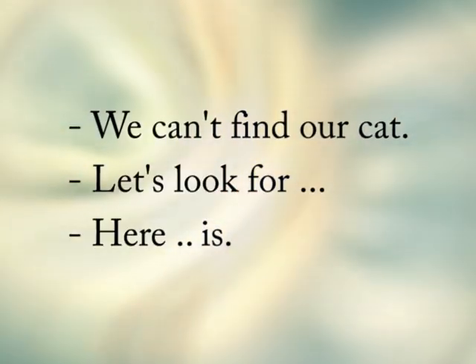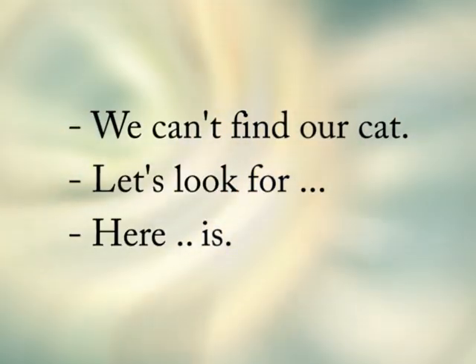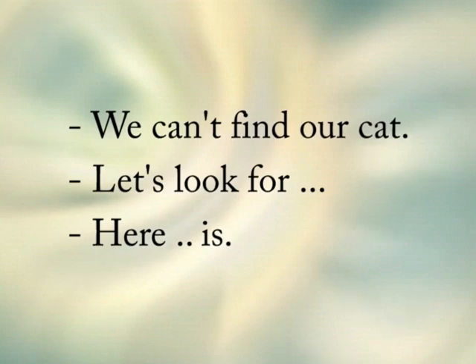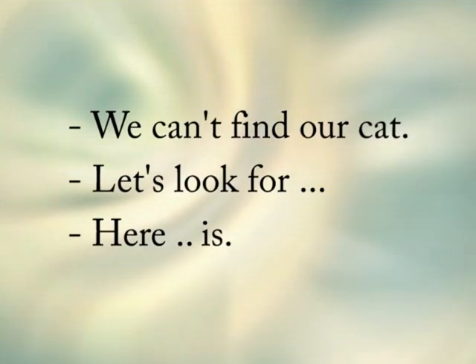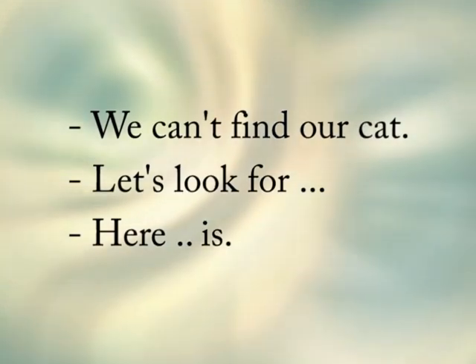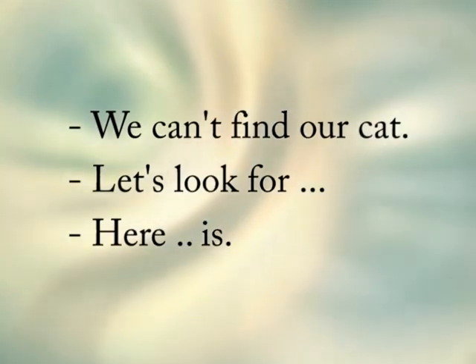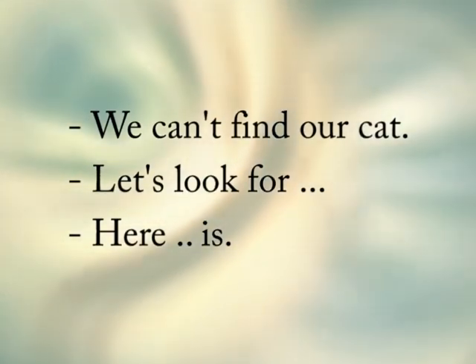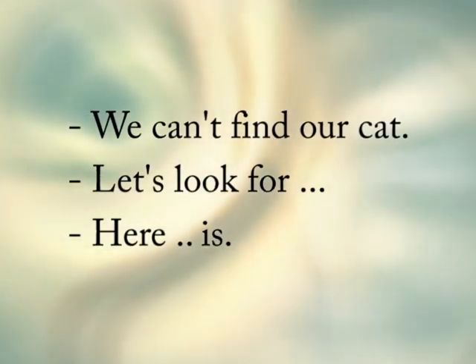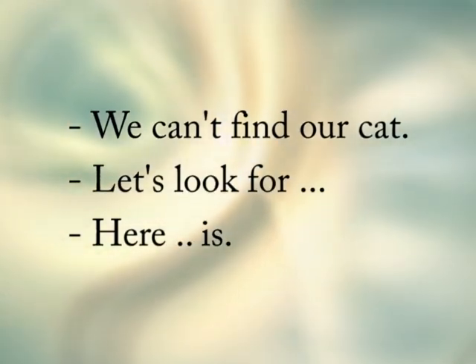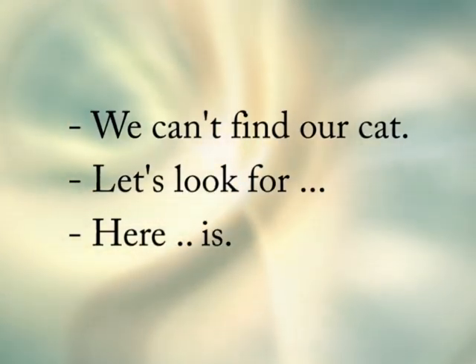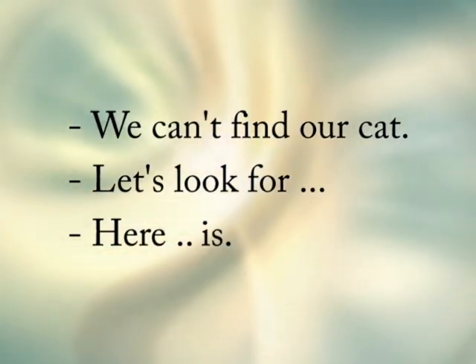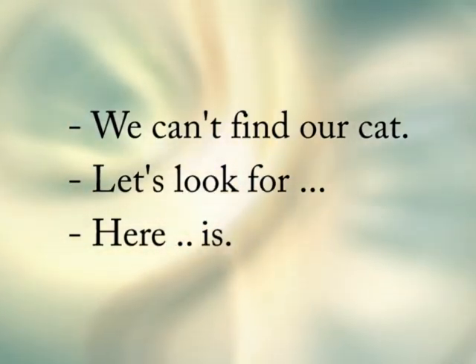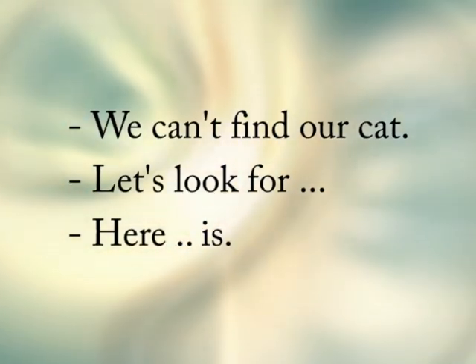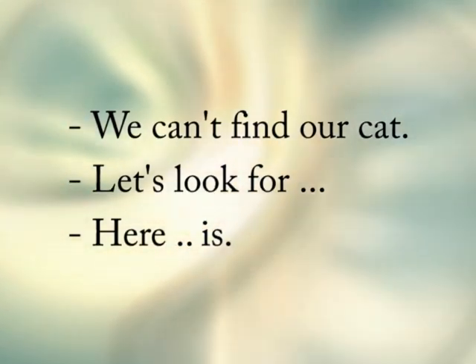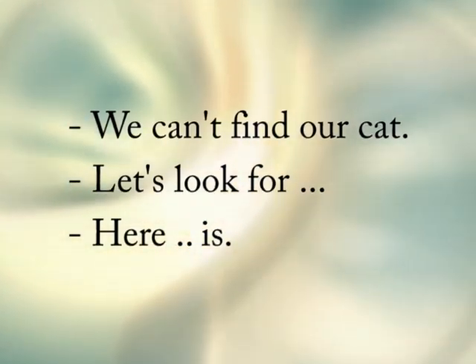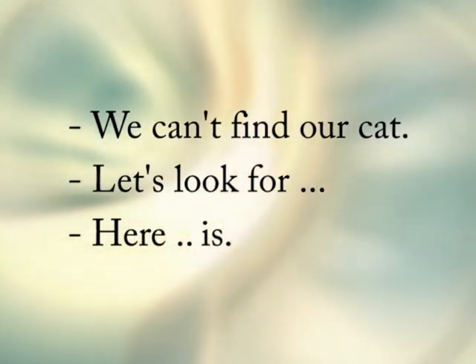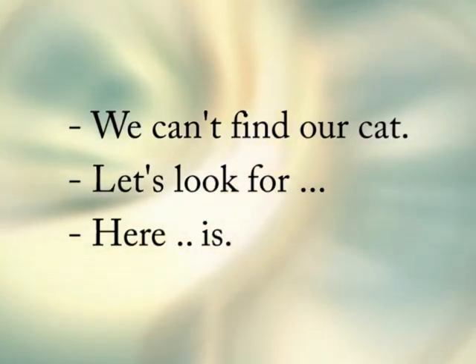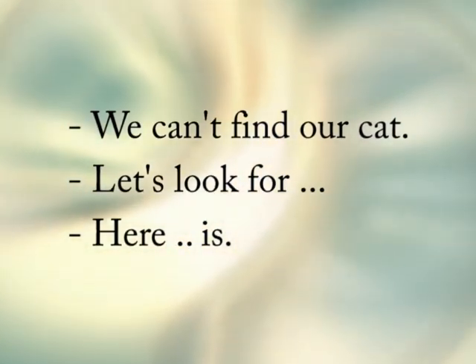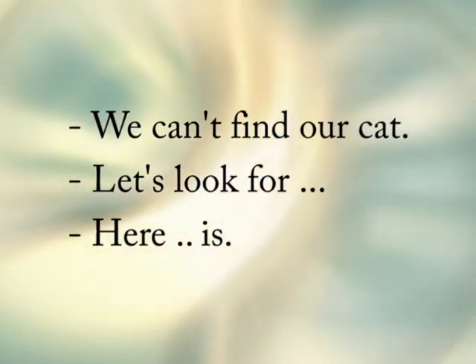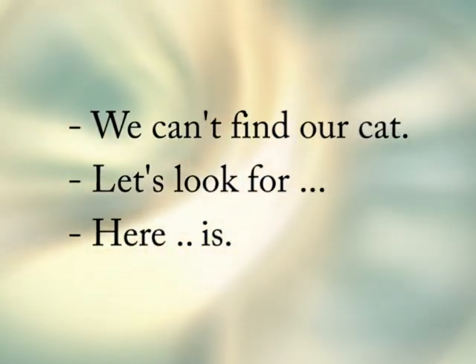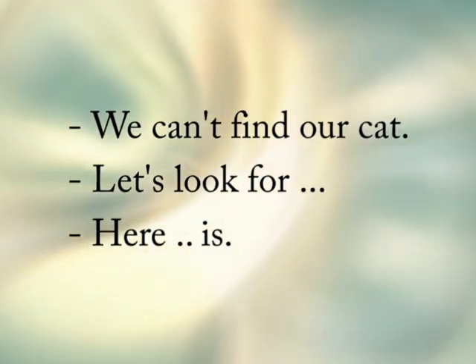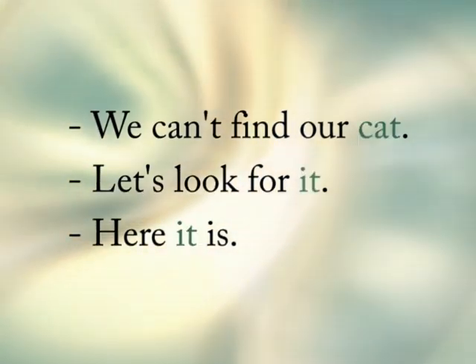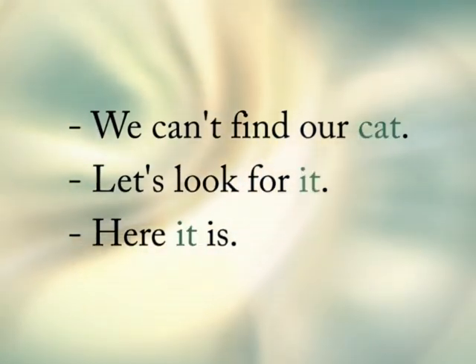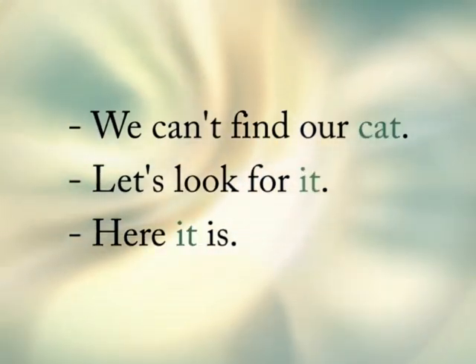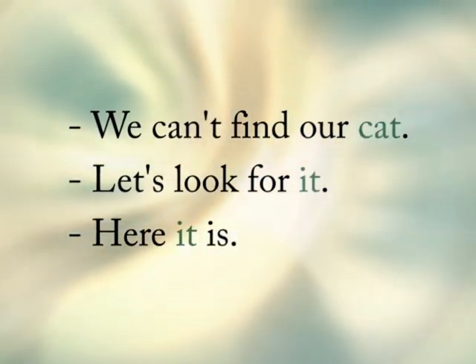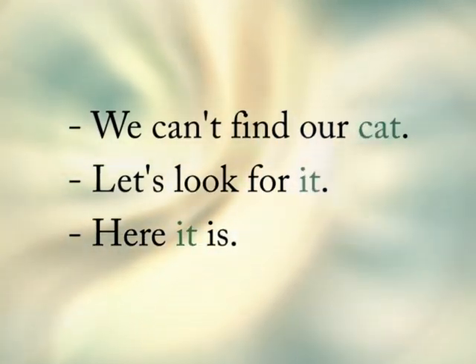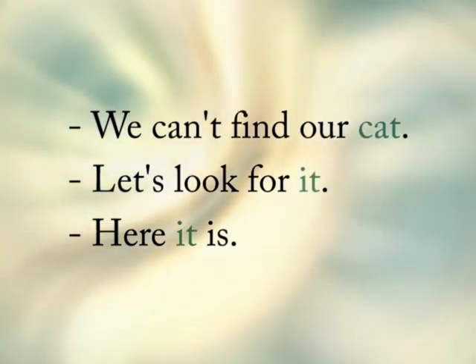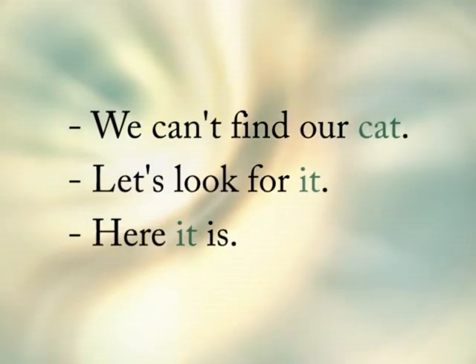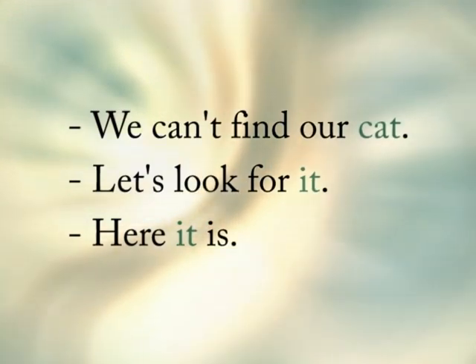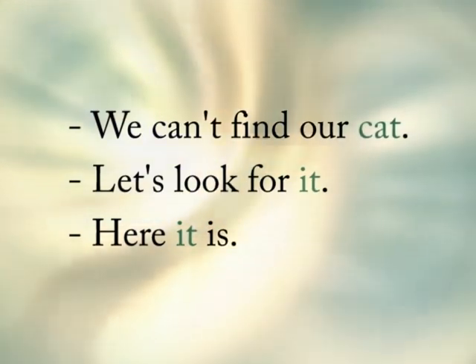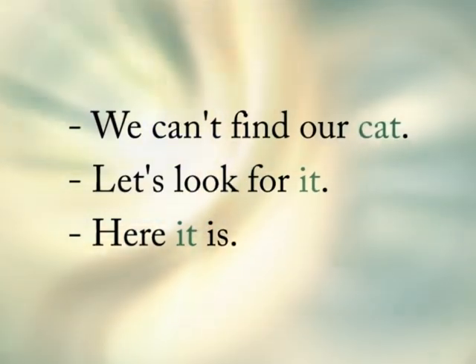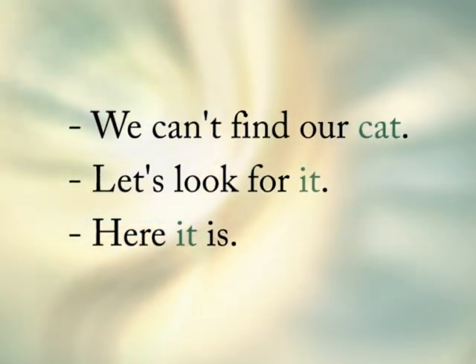We can't find our cat. Let's look for it. Here it is.